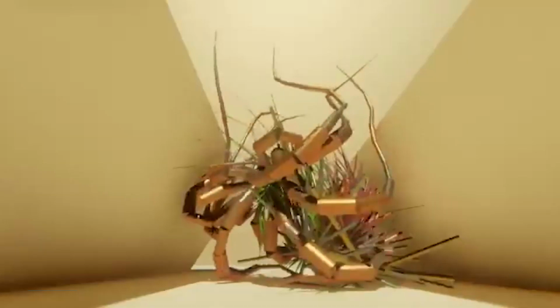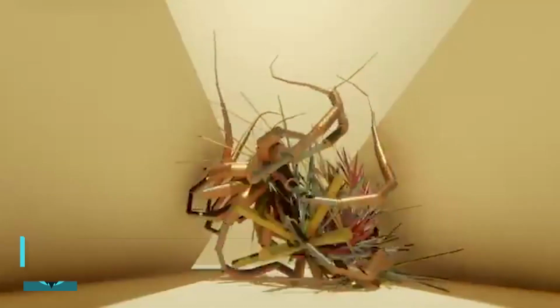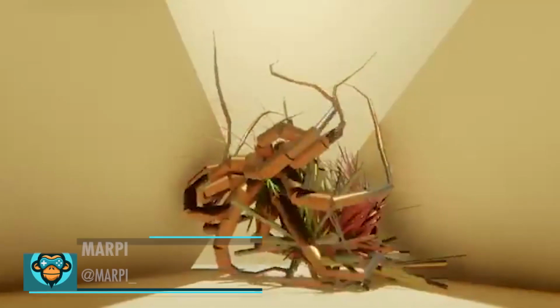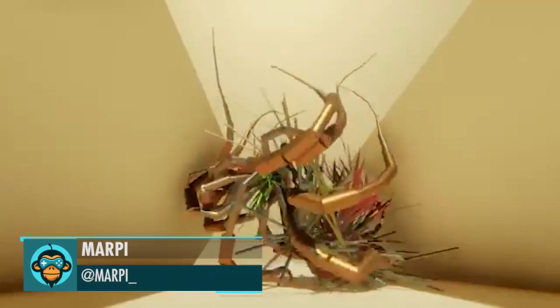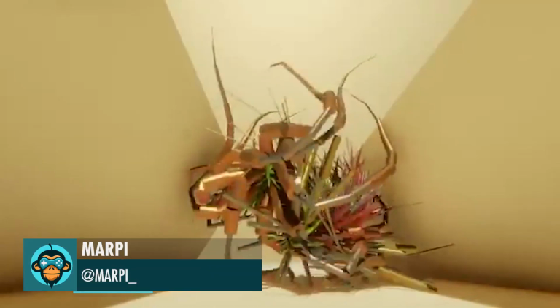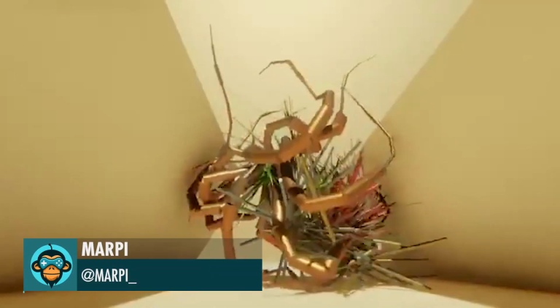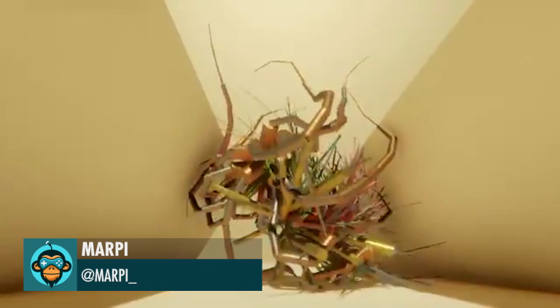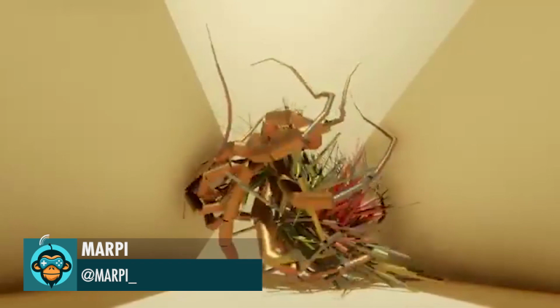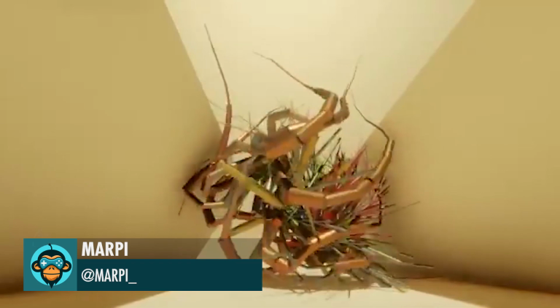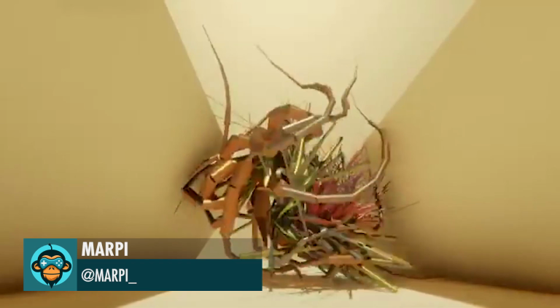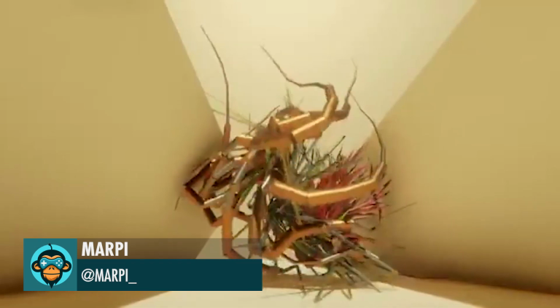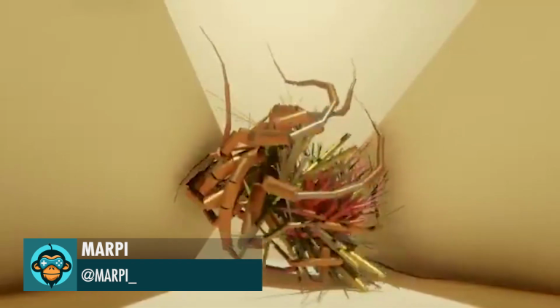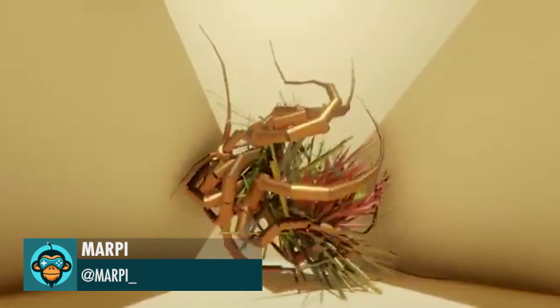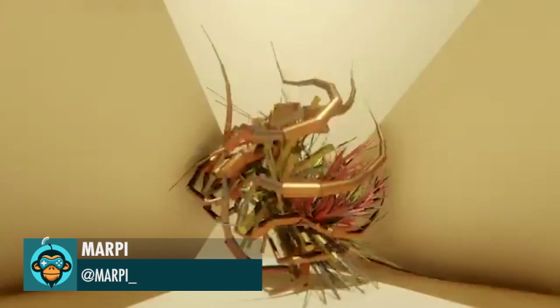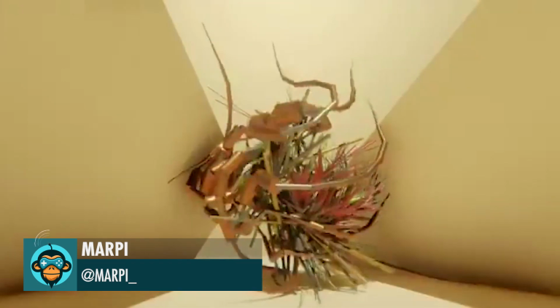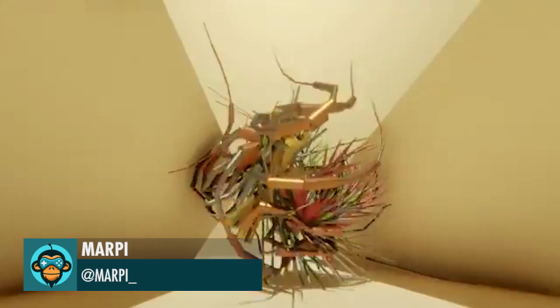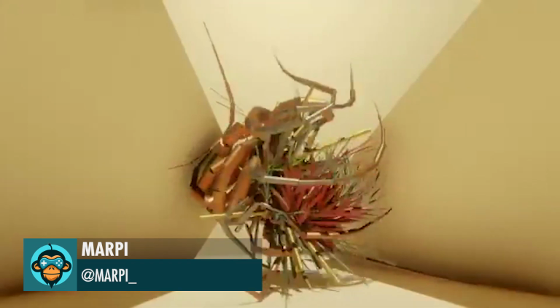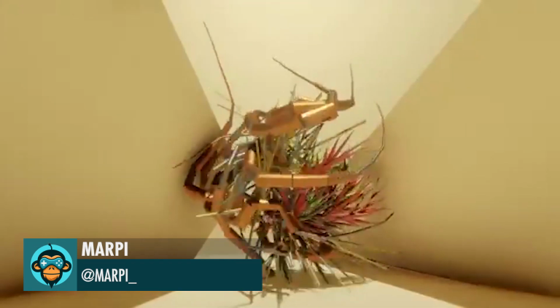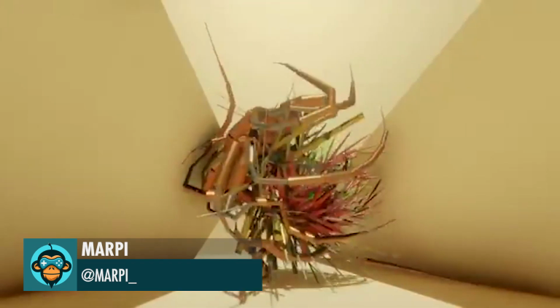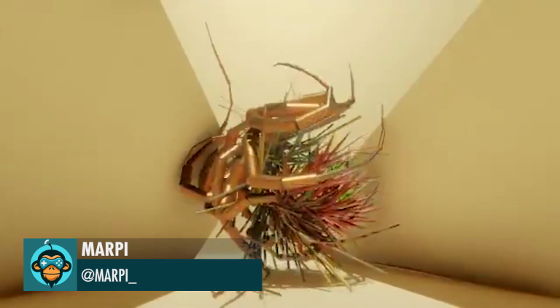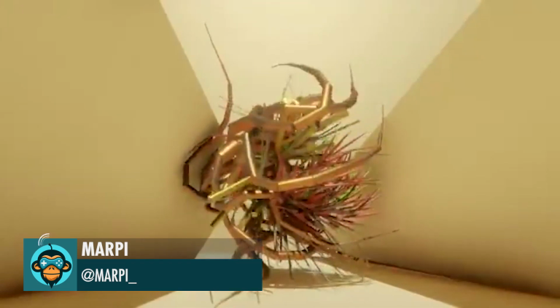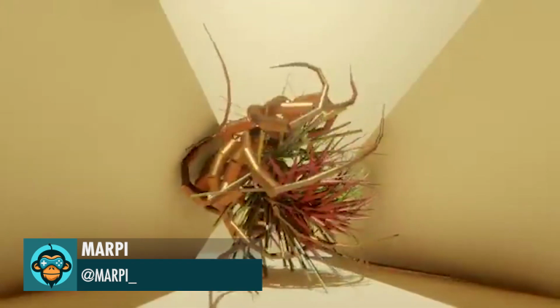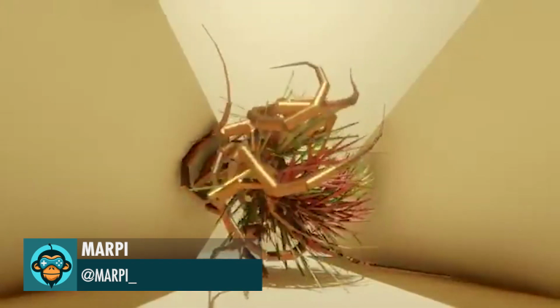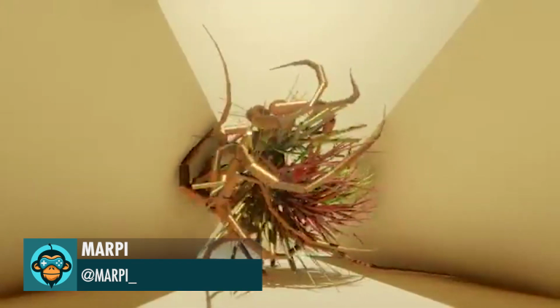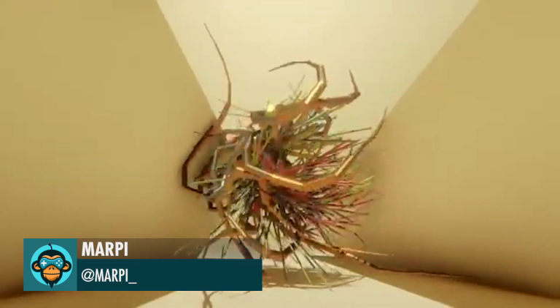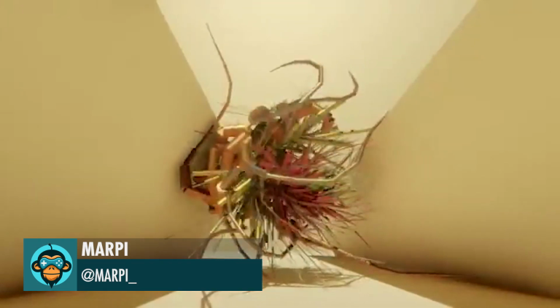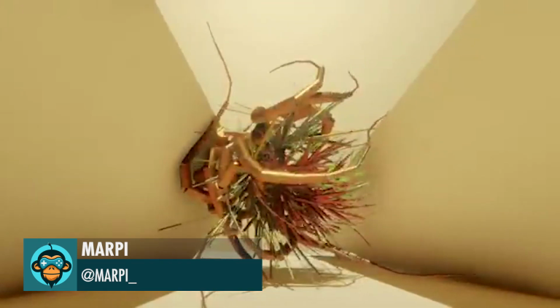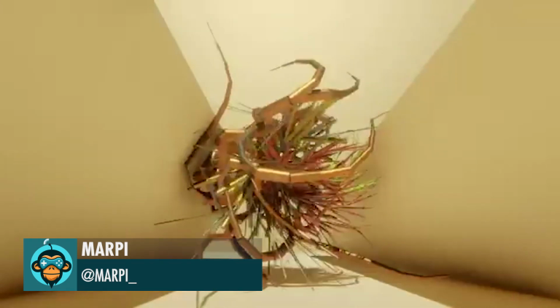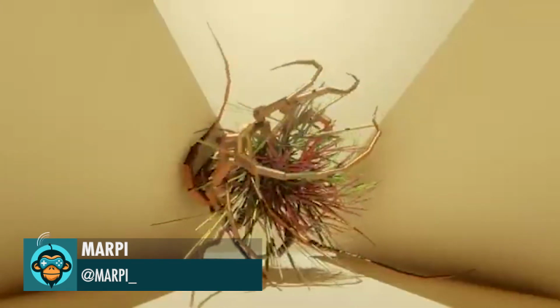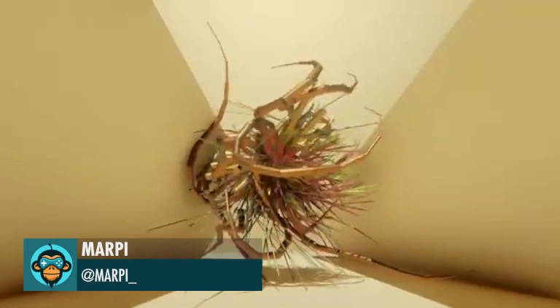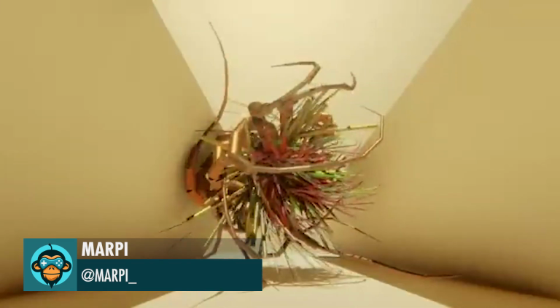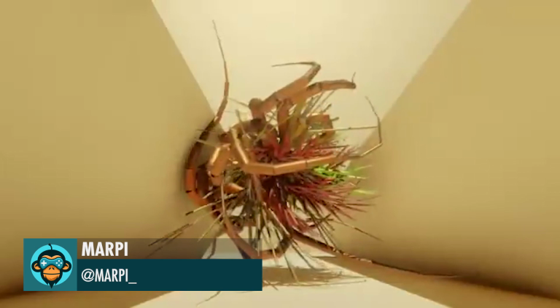Leading off, Marpy calls her Mishka a digital performer. I call it Cthulhu Dance Party Time!